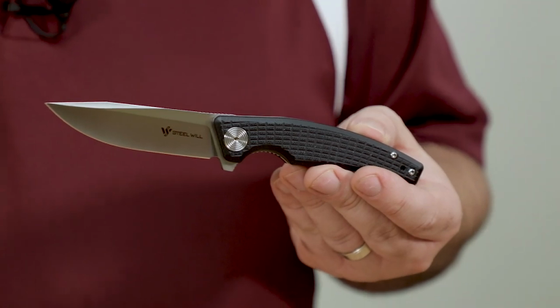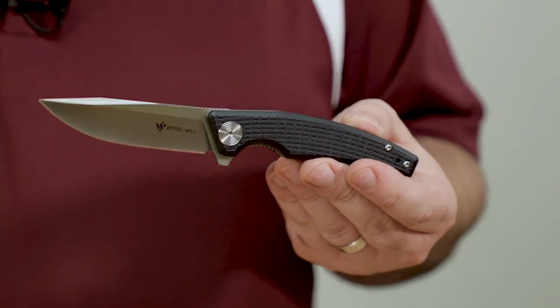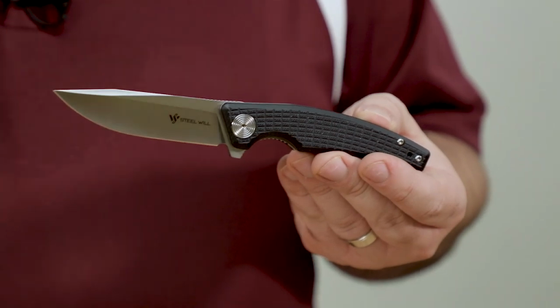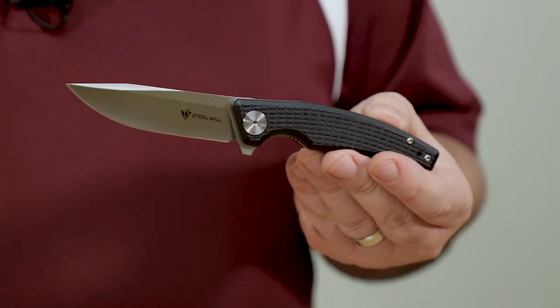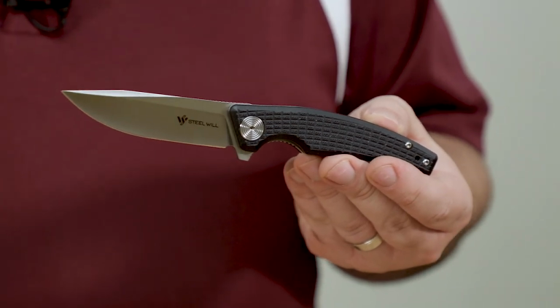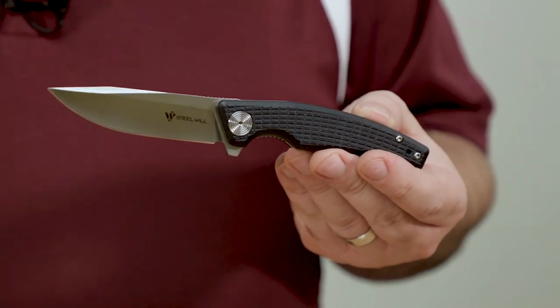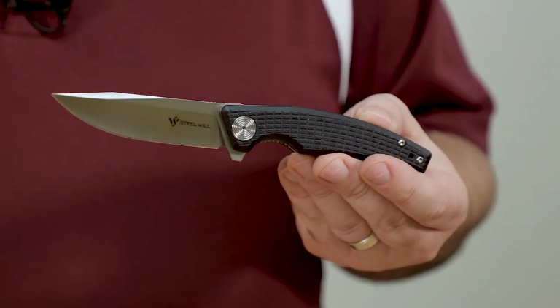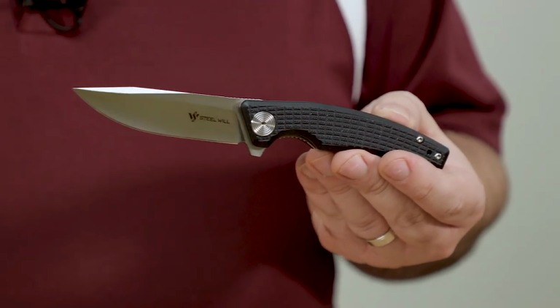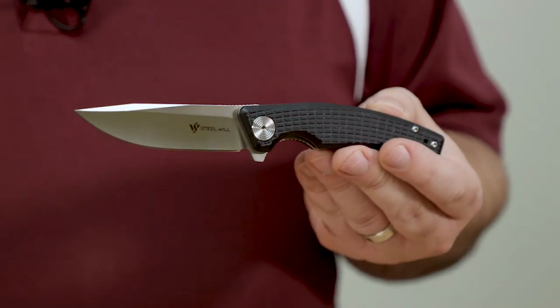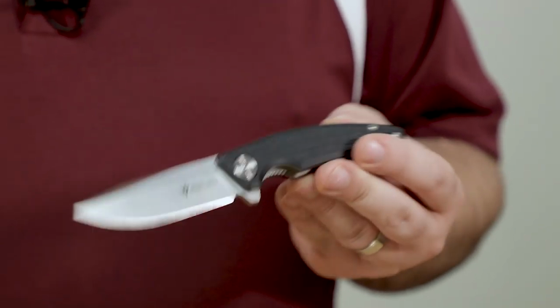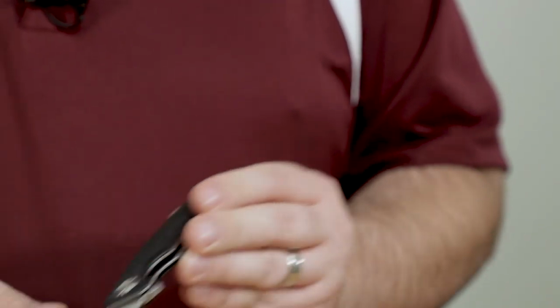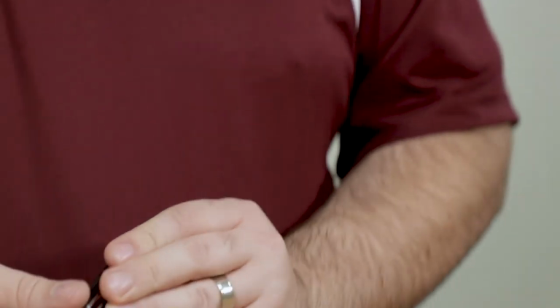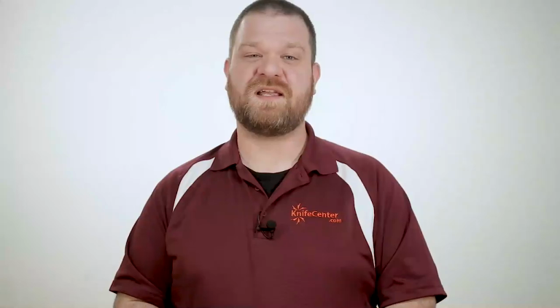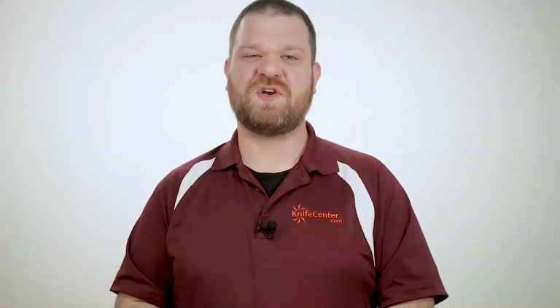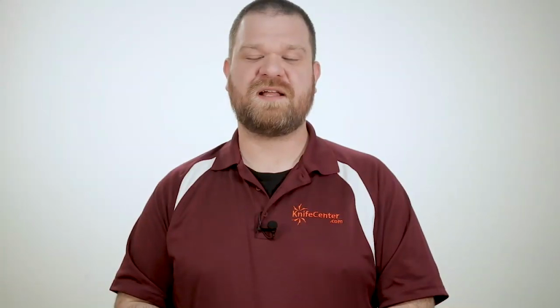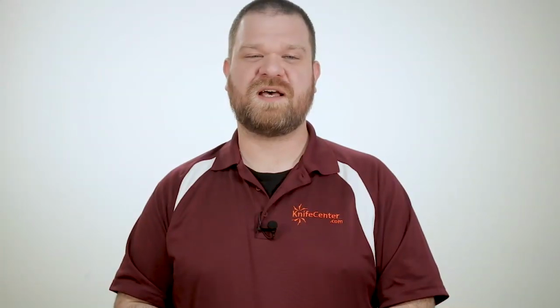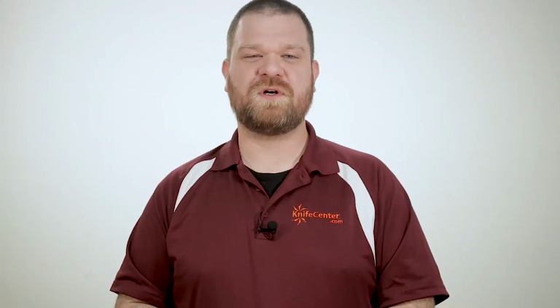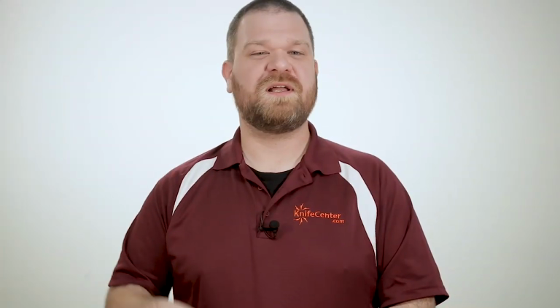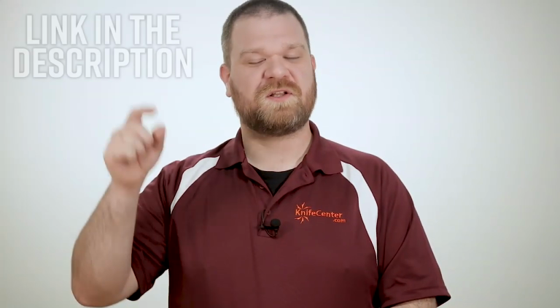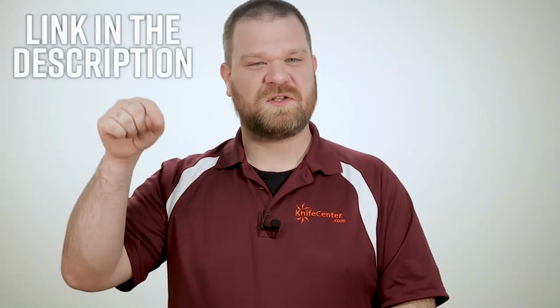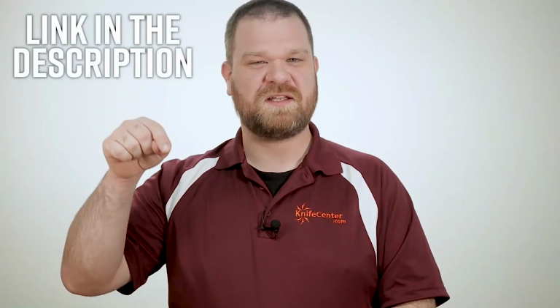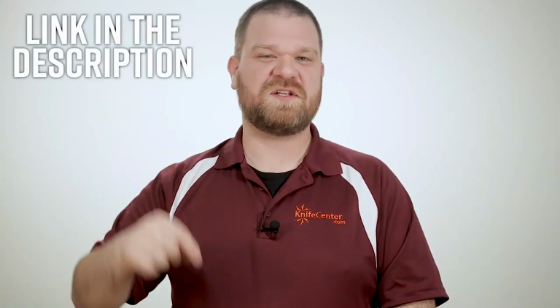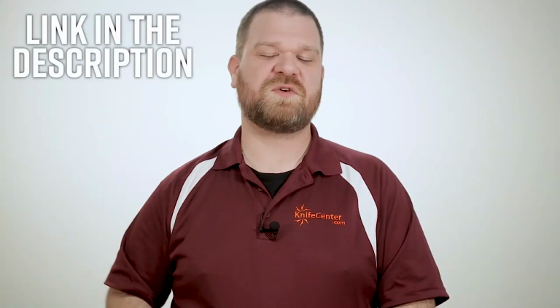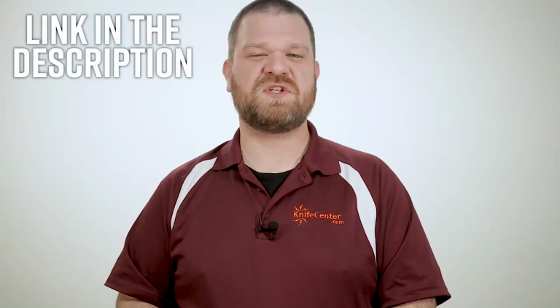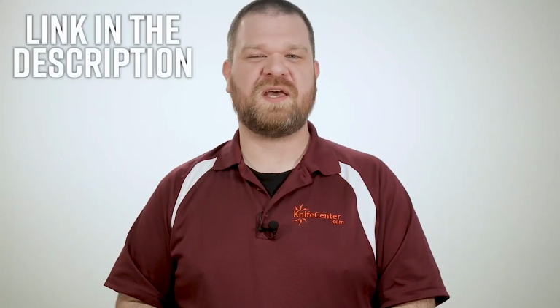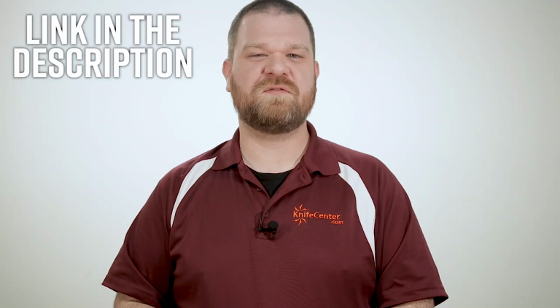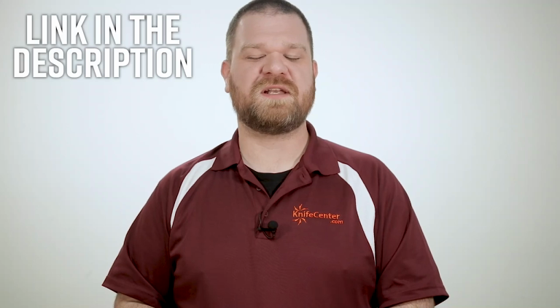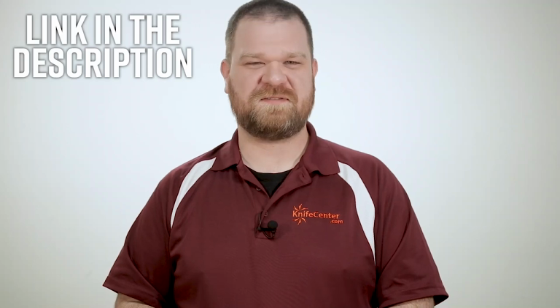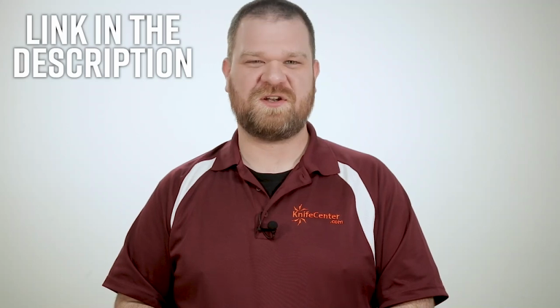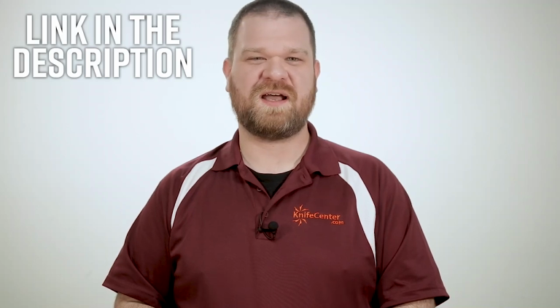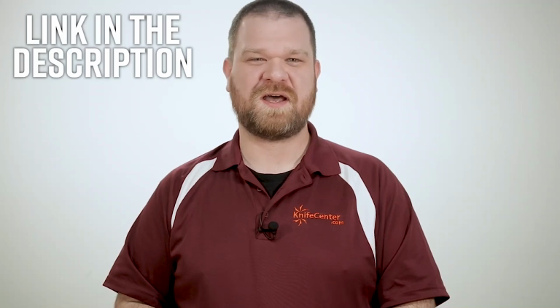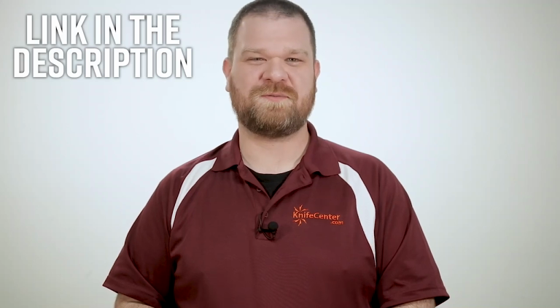Make sure to let us know what you think of this knife in the comments, and to get your hands on one, click the link in the description to head over to KnifeCenter.com.